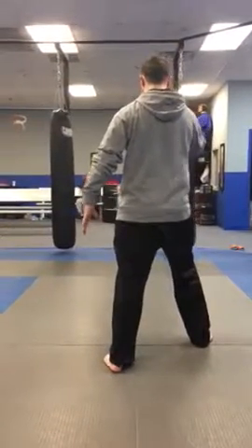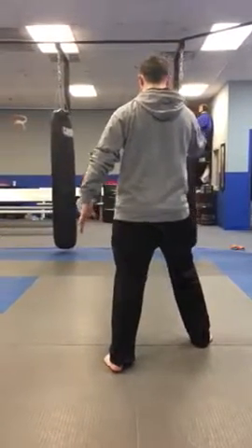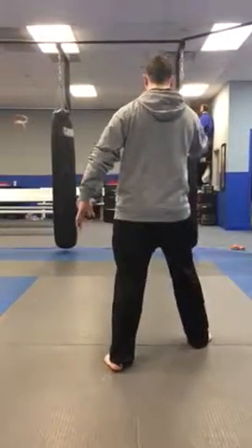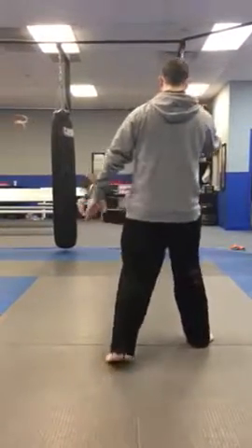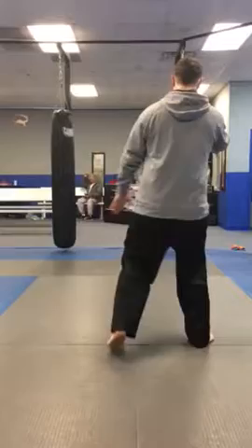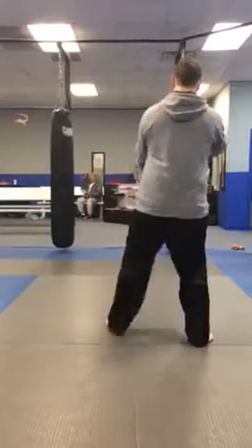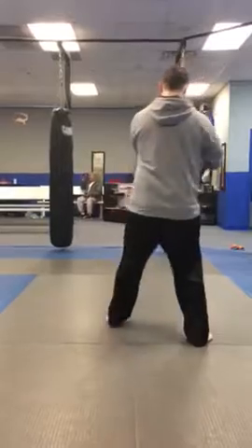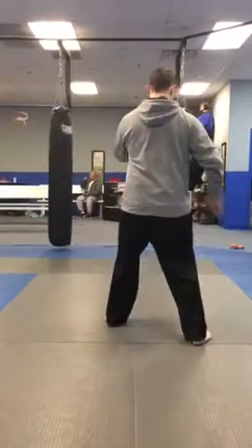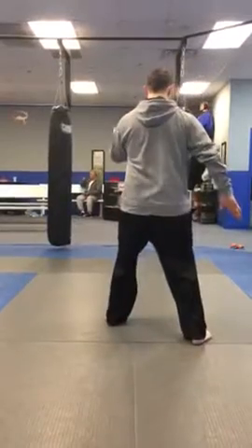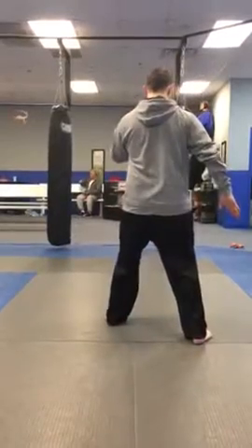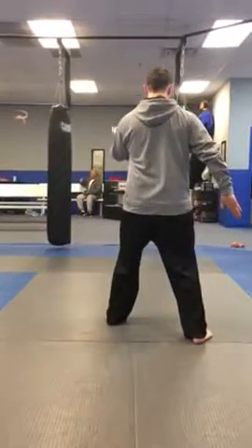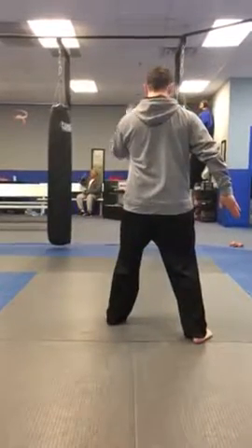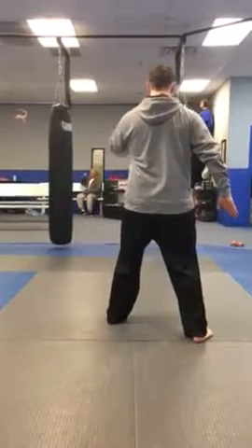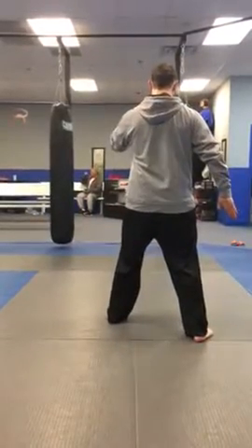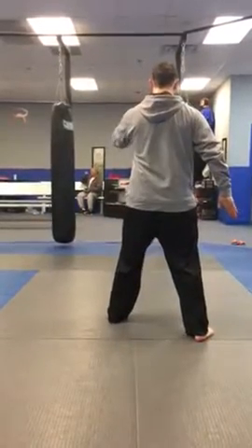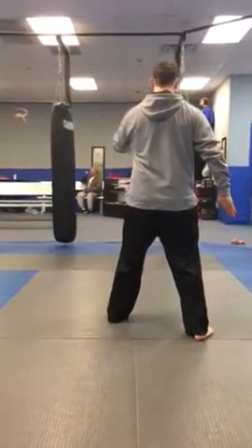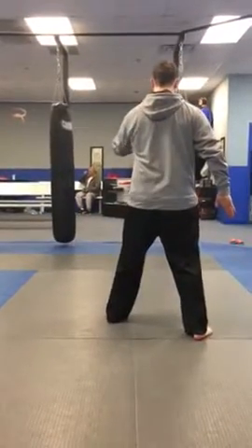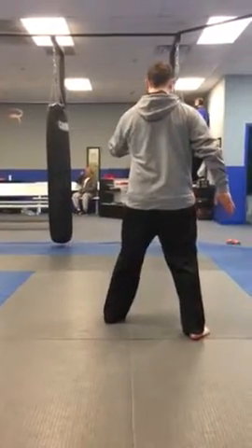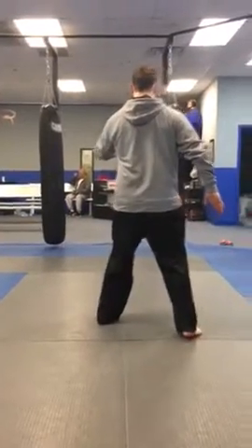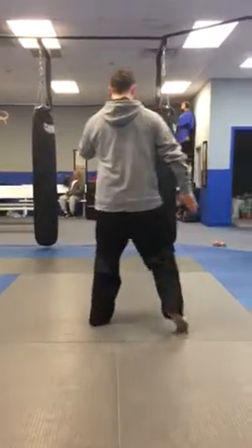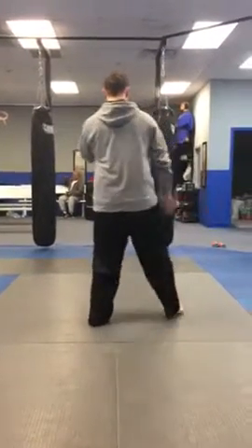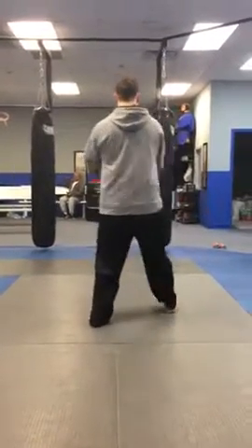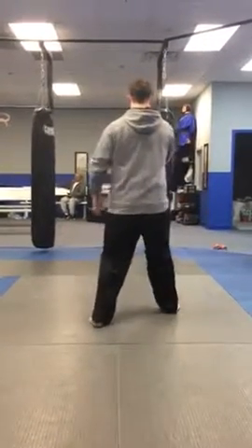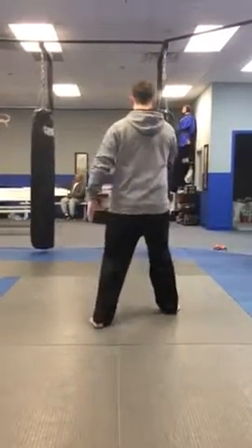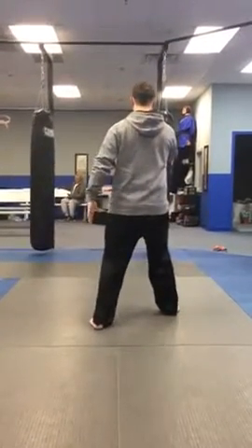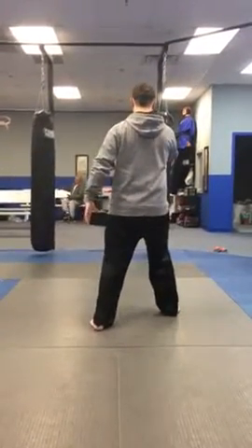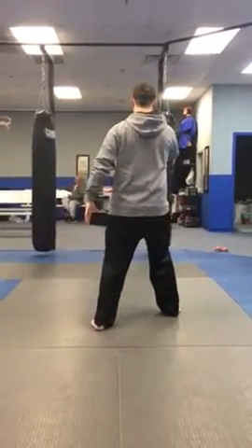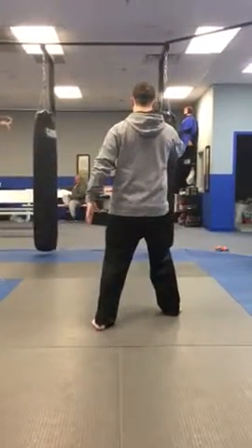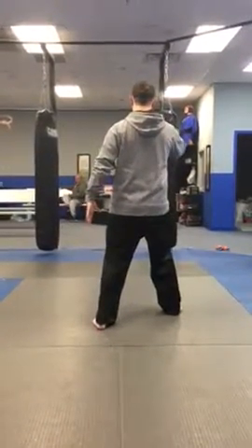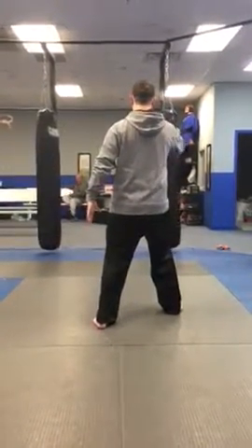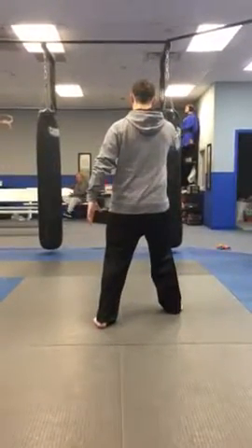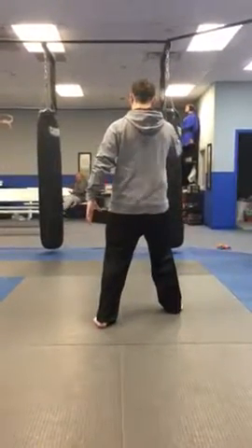And pull. Step through a hook, chop, pull. Step through a hook, chop, pull. Step through a hook, chop, pull.